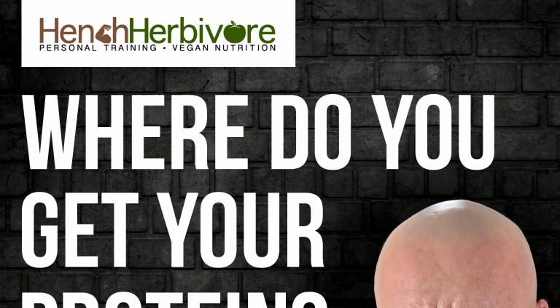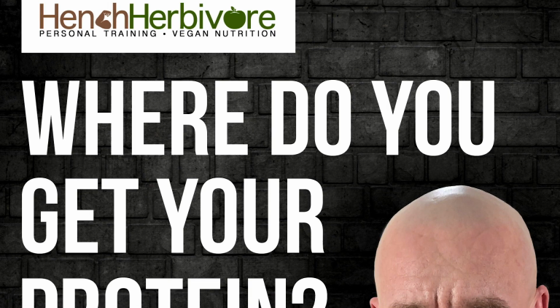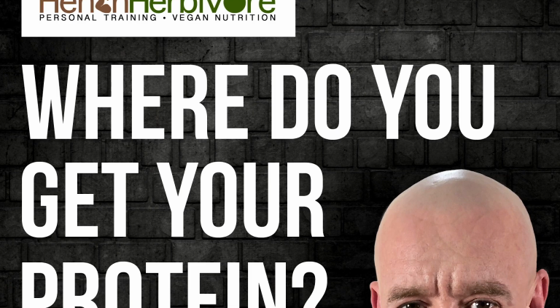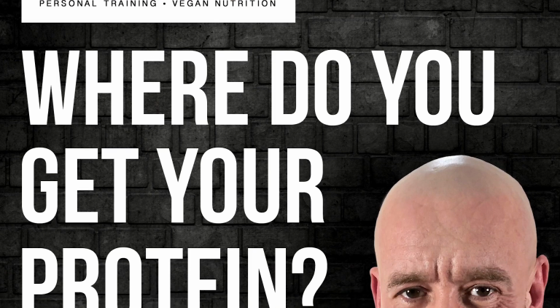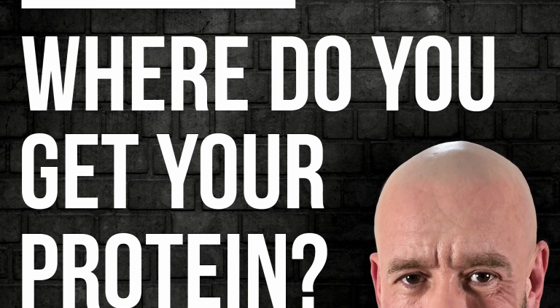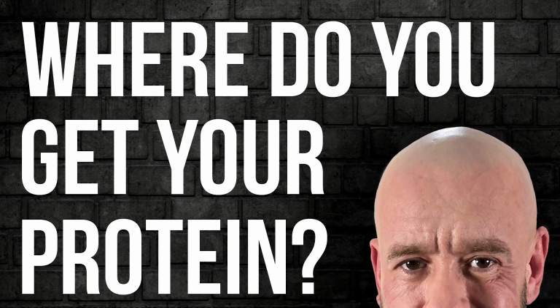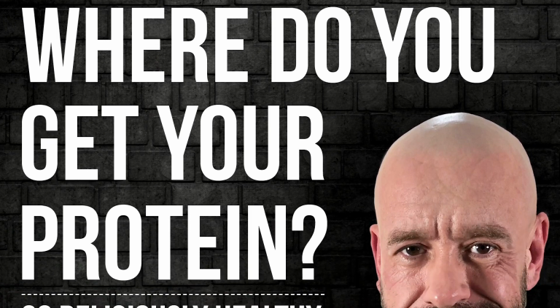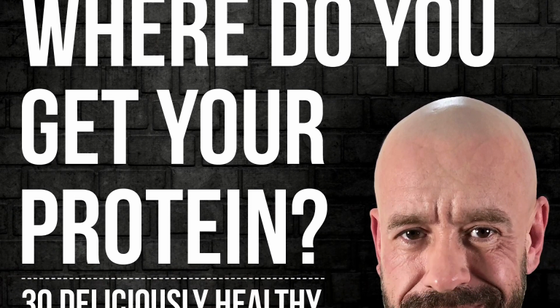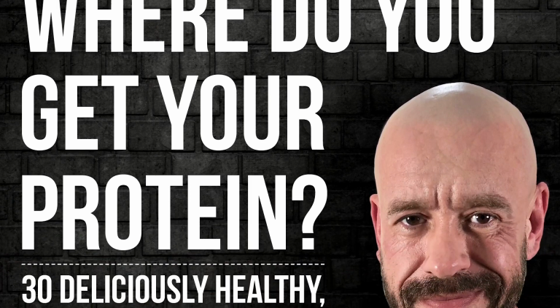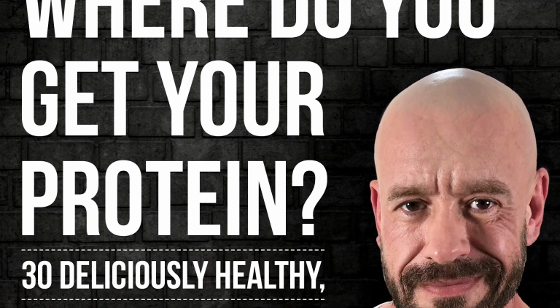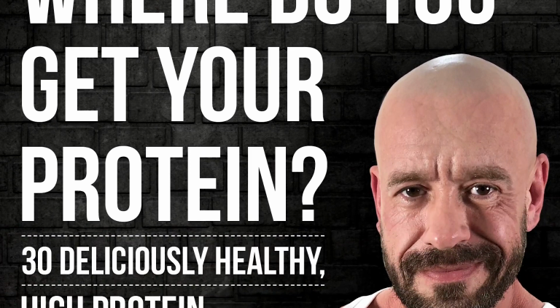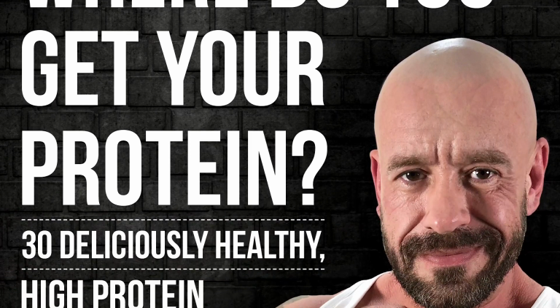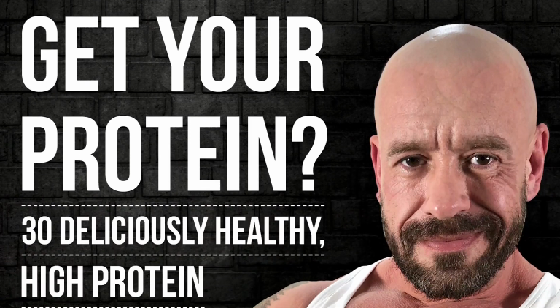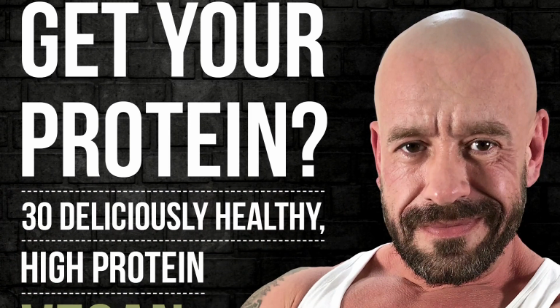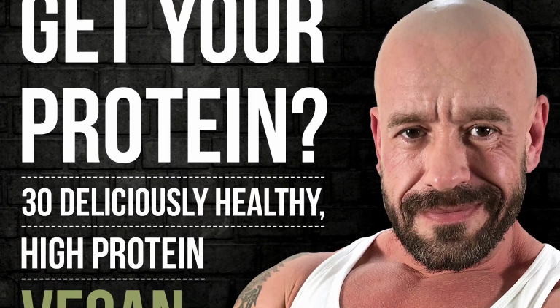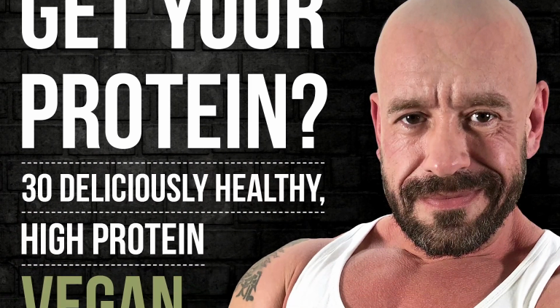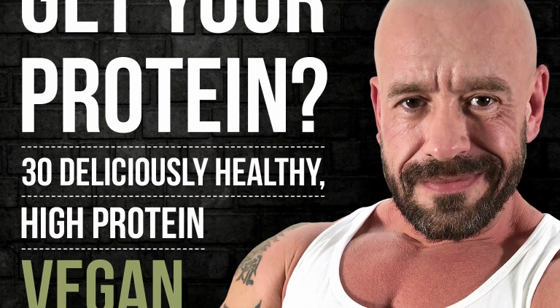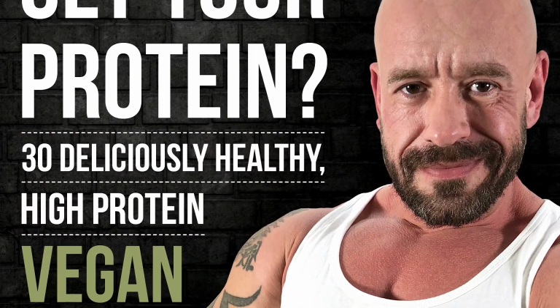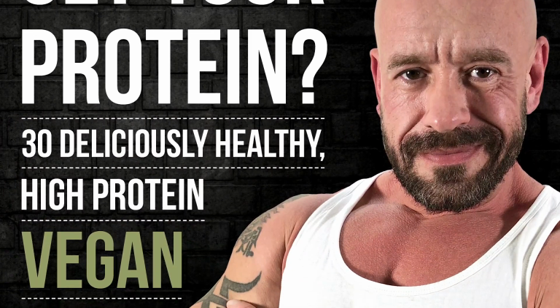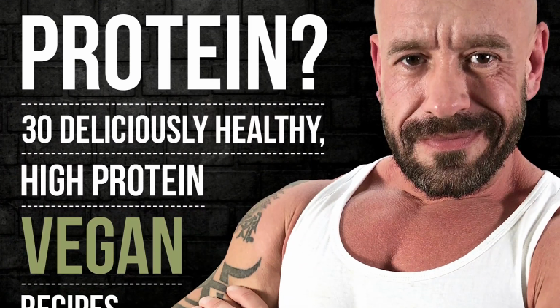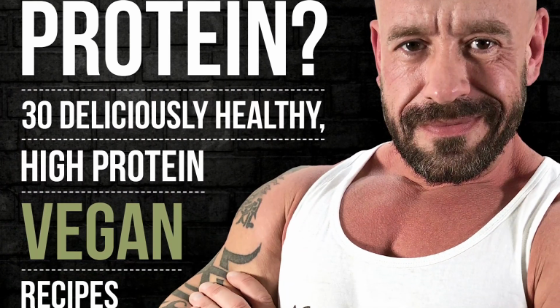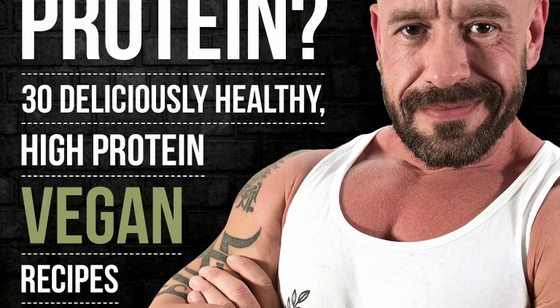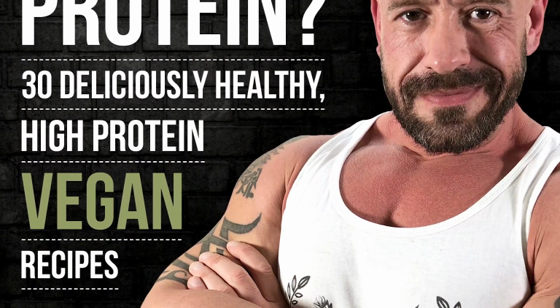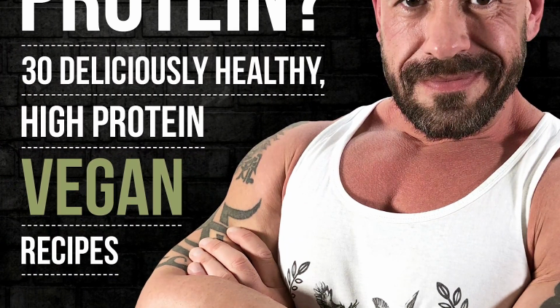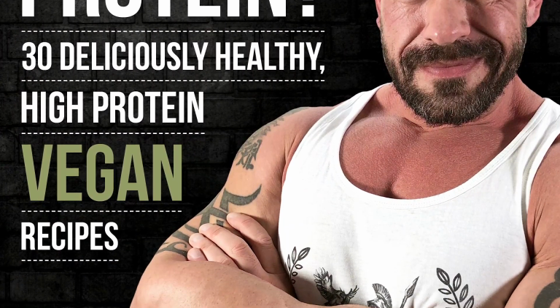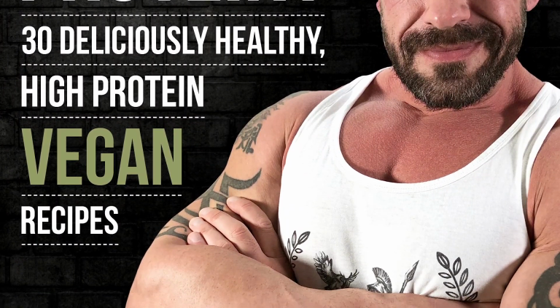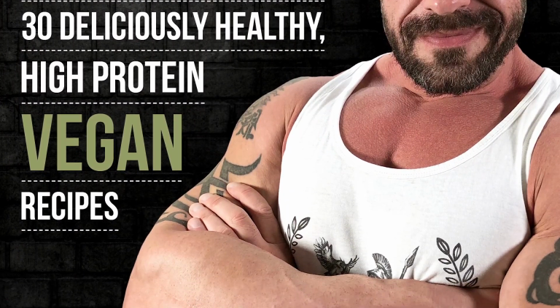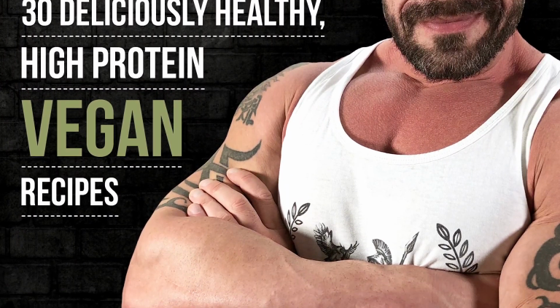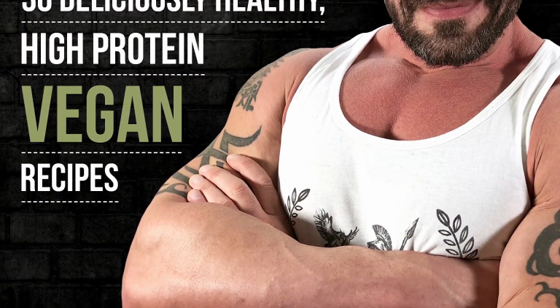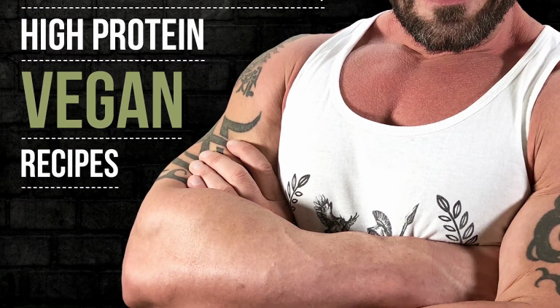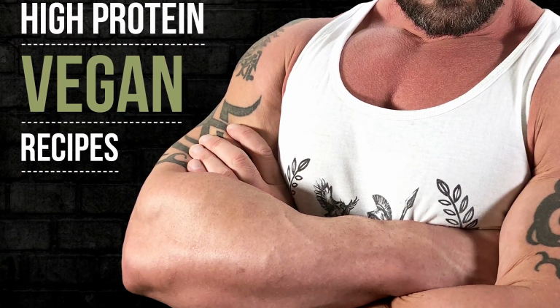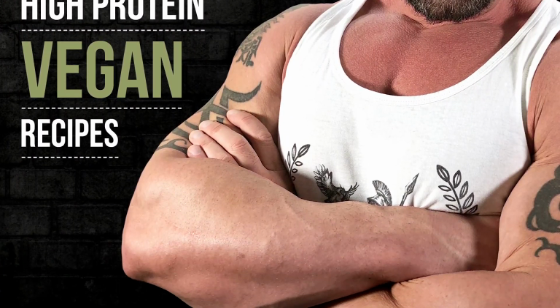This video is sponsored — but not sponsored — by my new e-book. Link in the description.